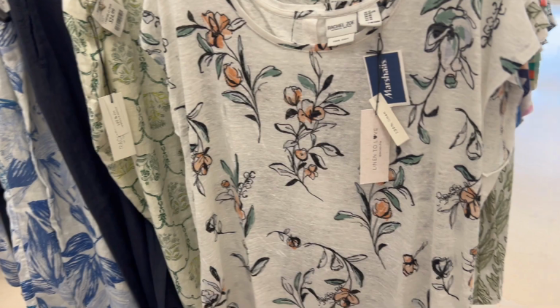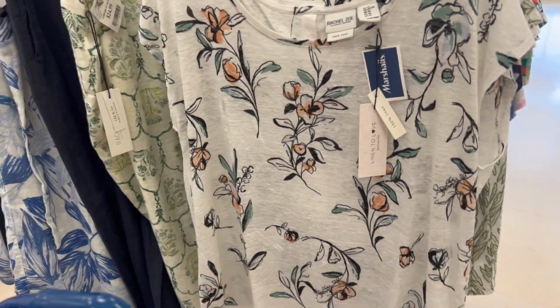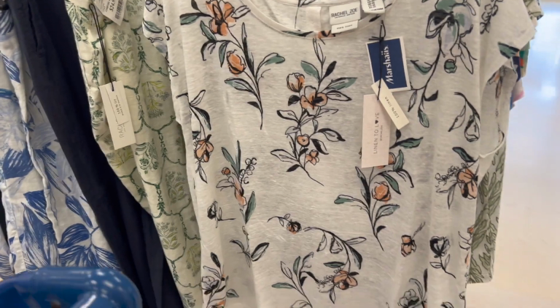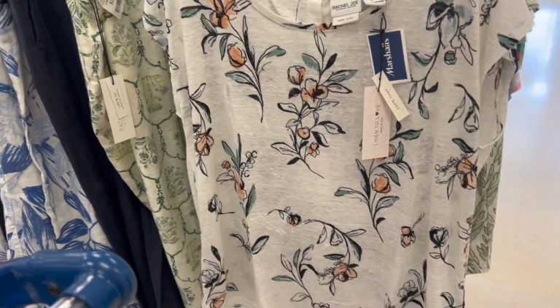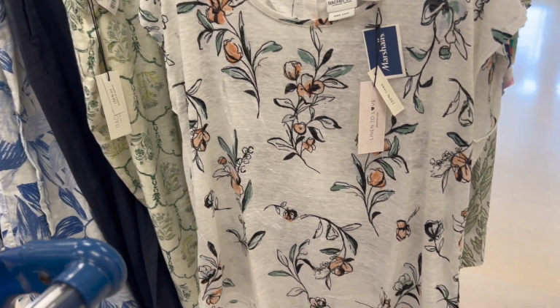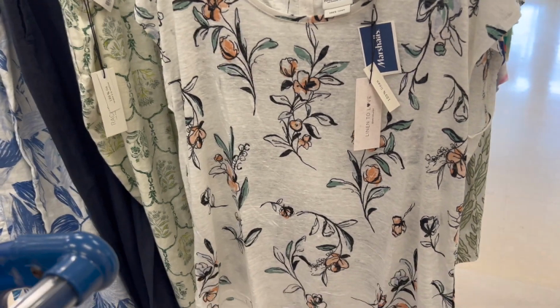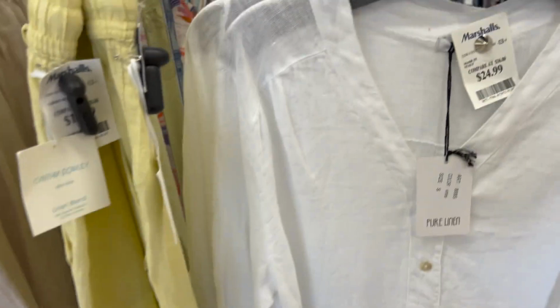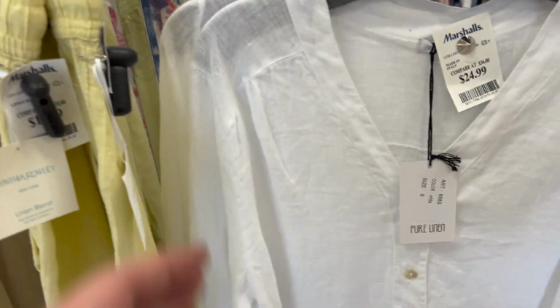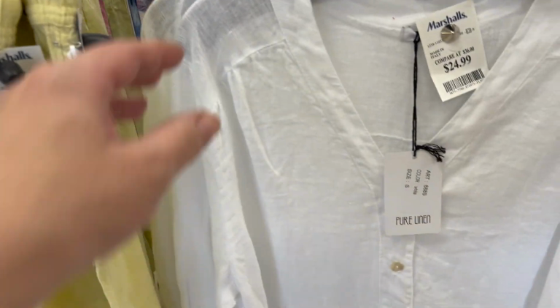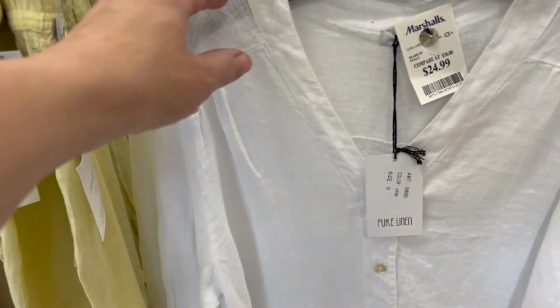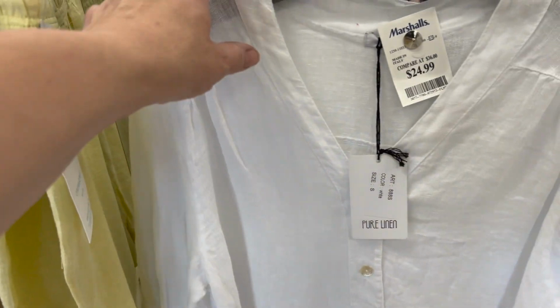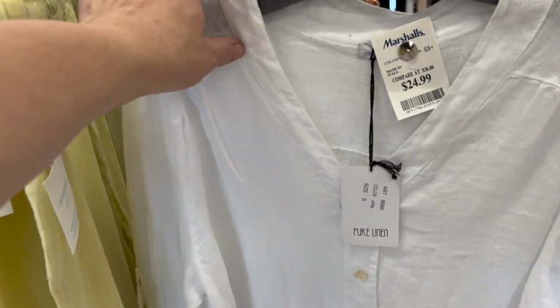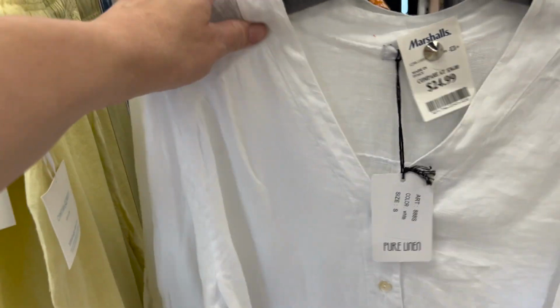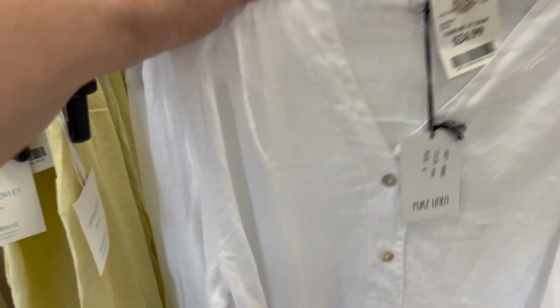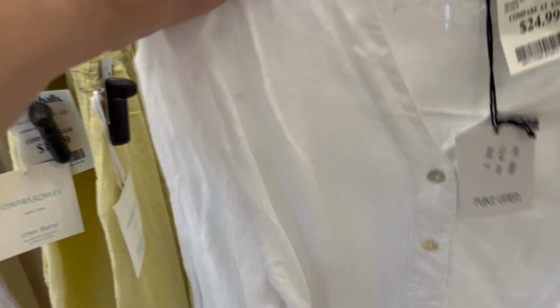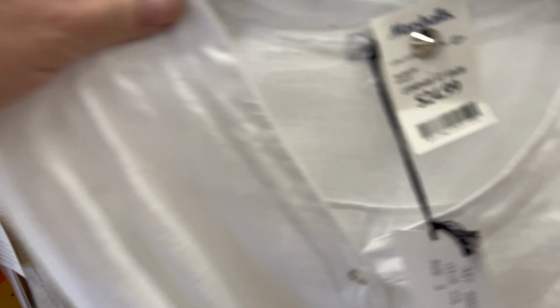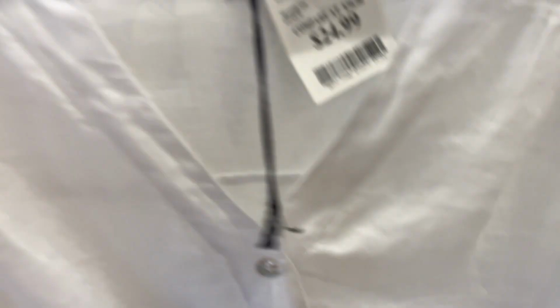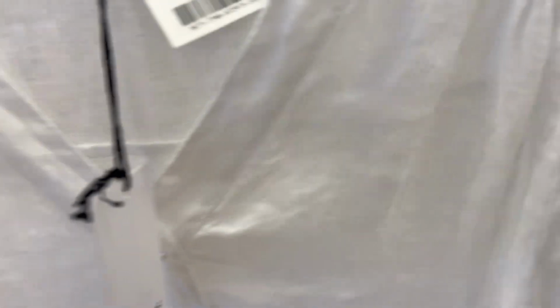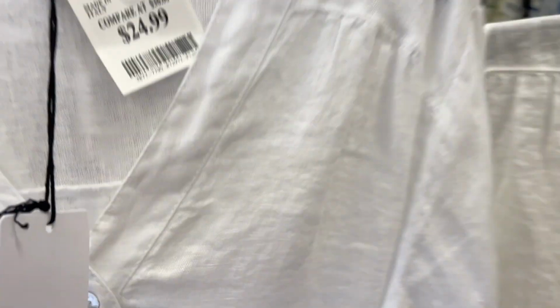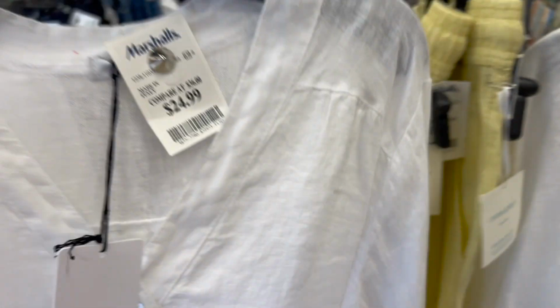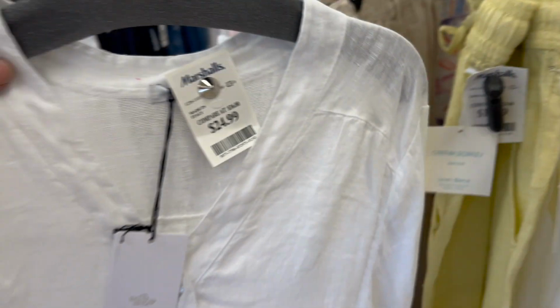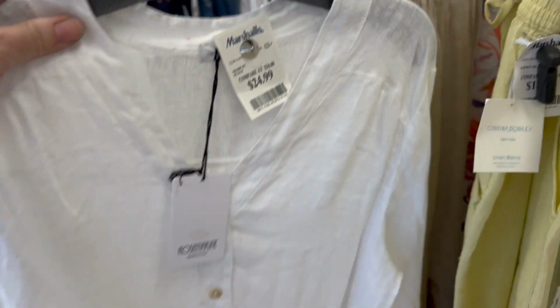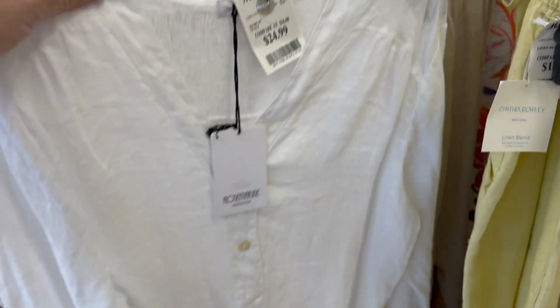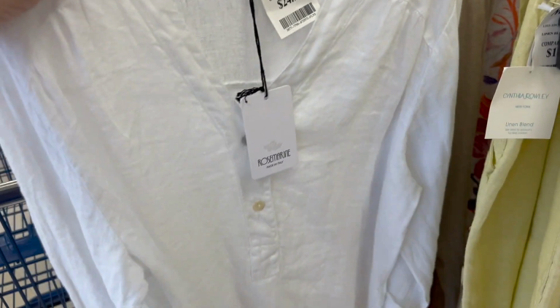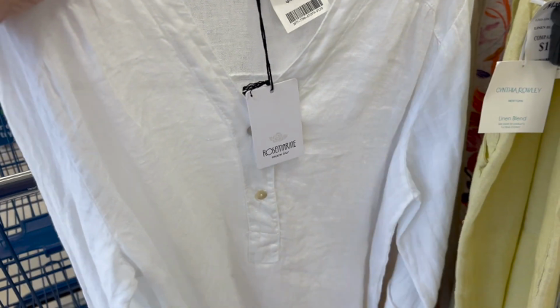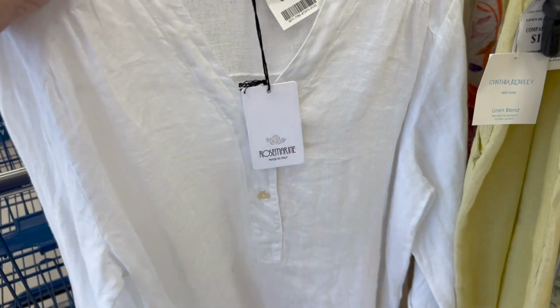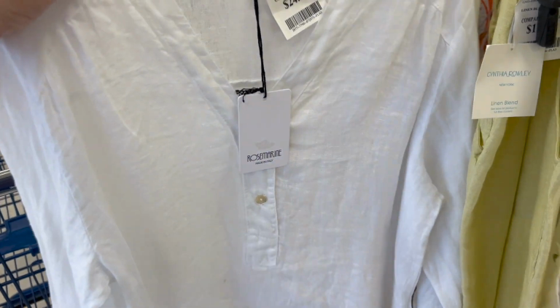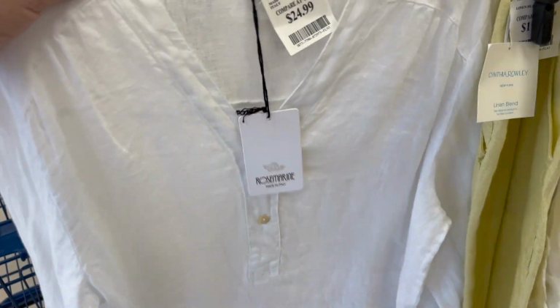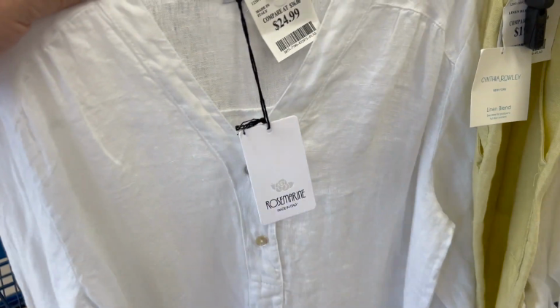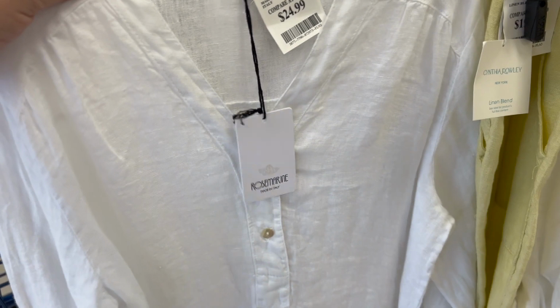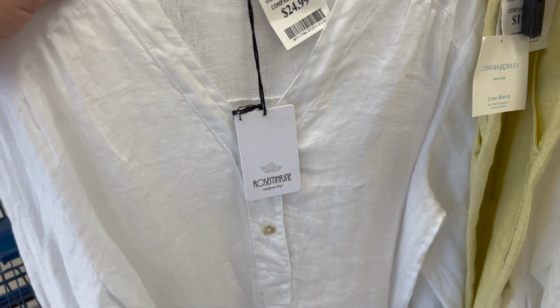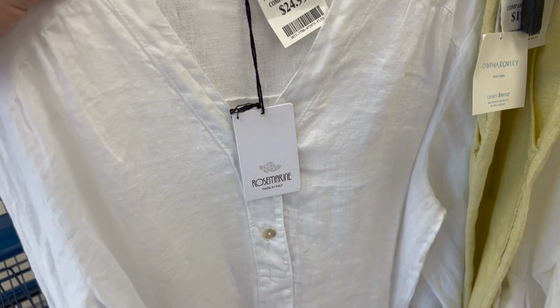Hi everyone, I hope you're doing well today. I took a trip to Marshall's and I wanted to give you my top things to buy from any store this time of year.